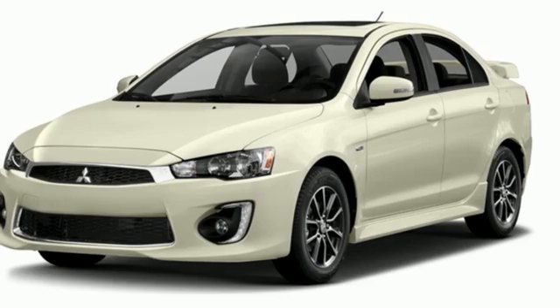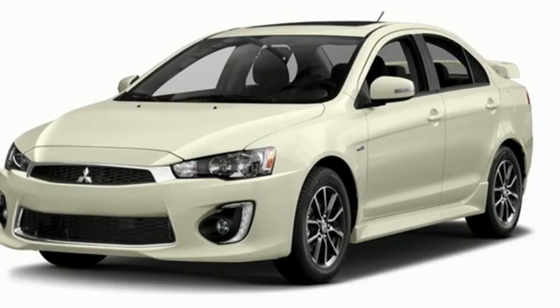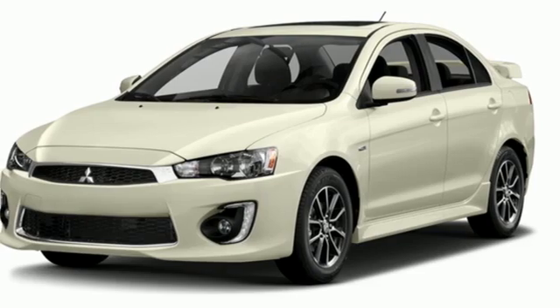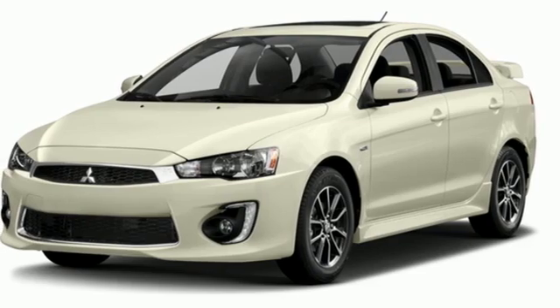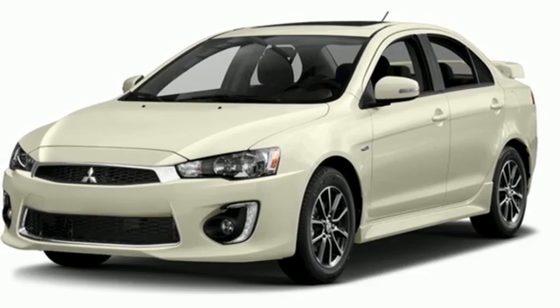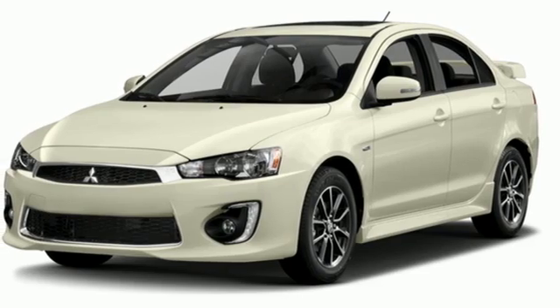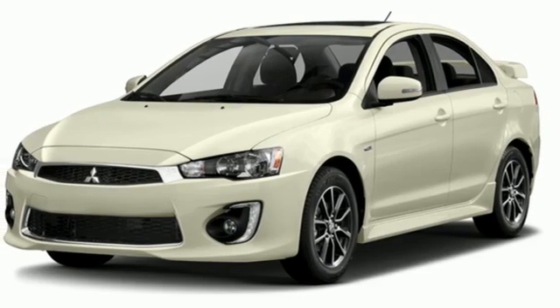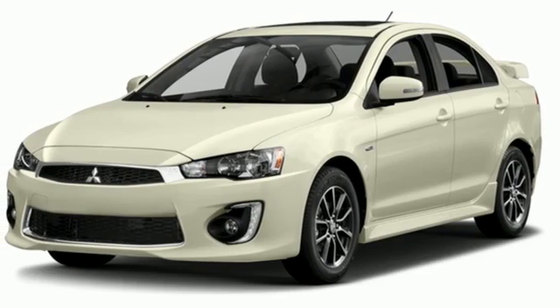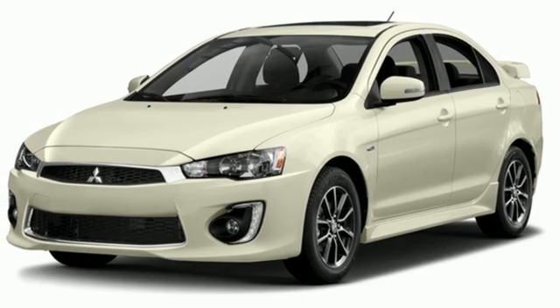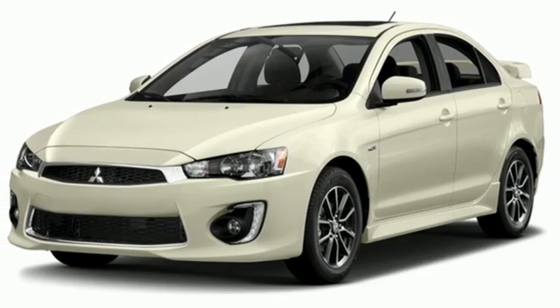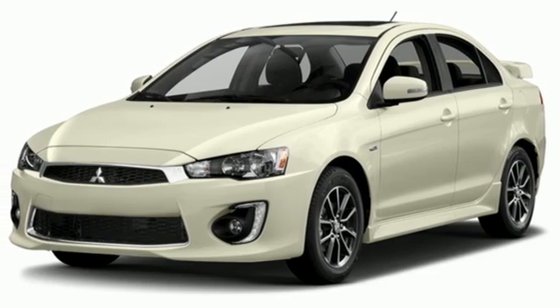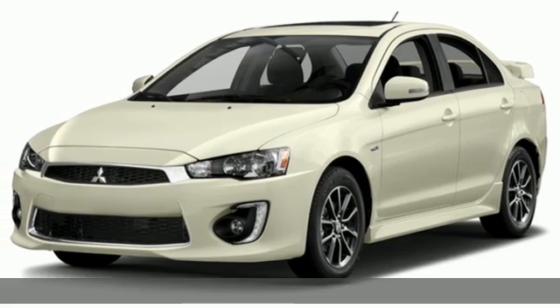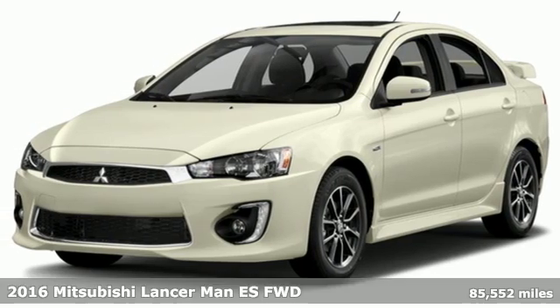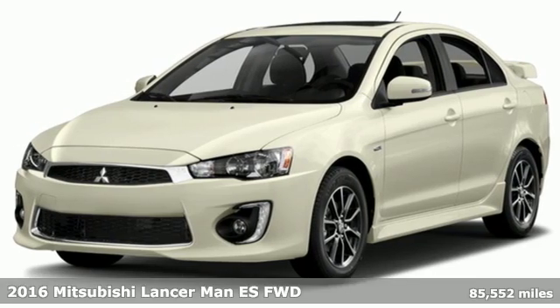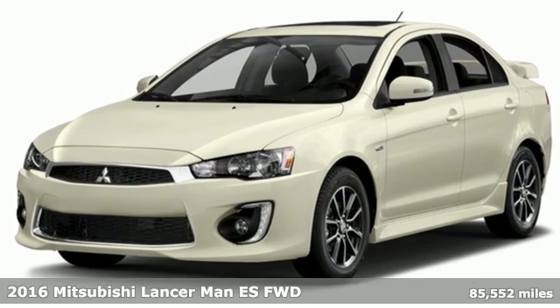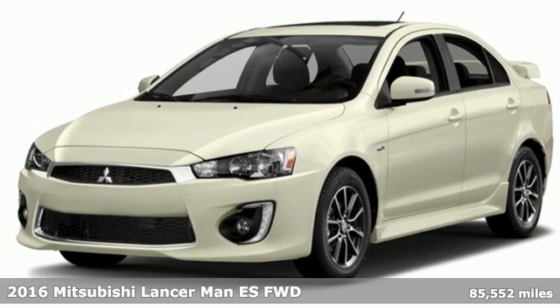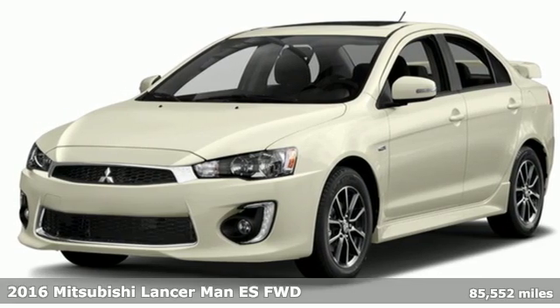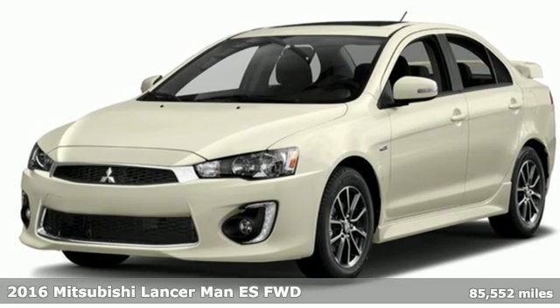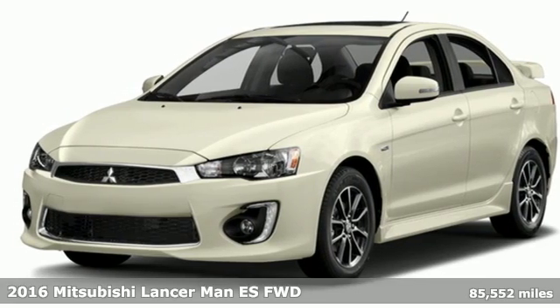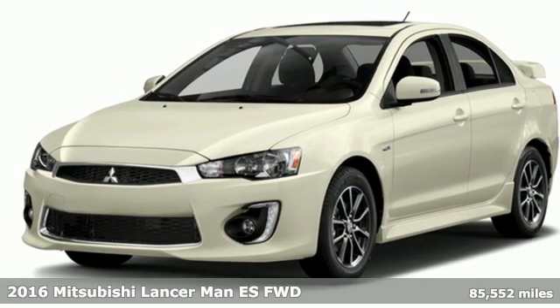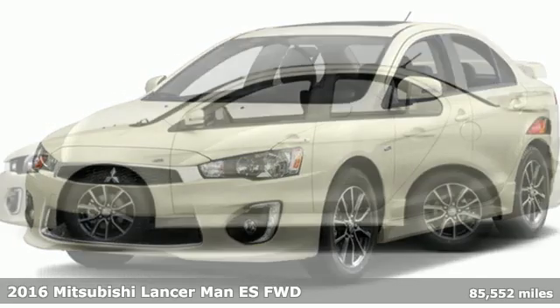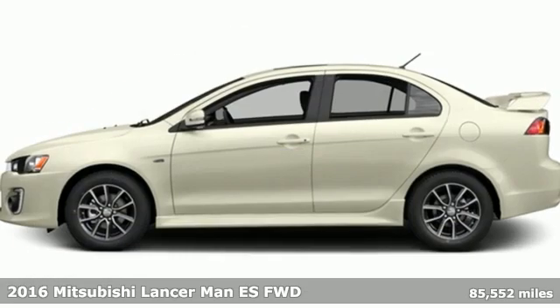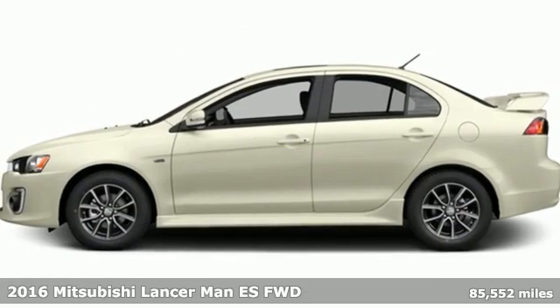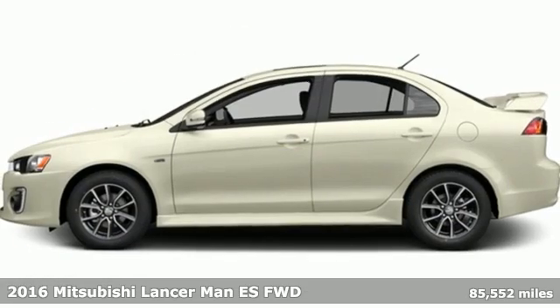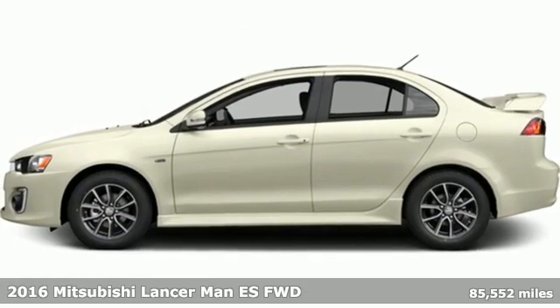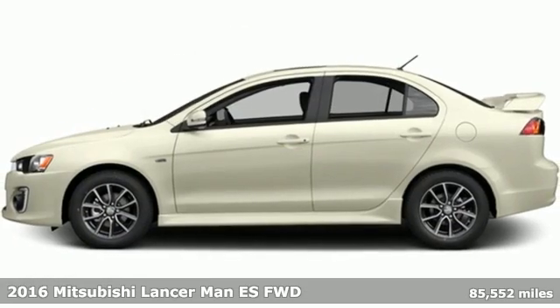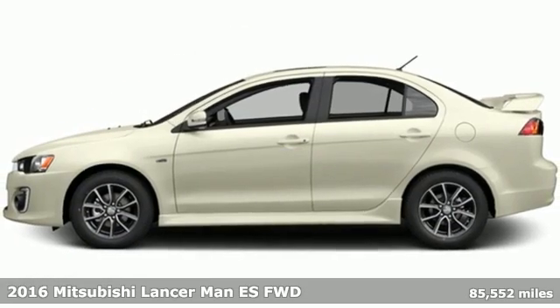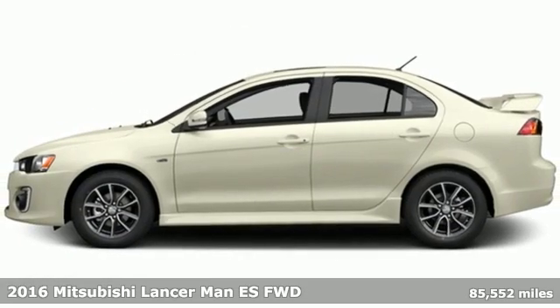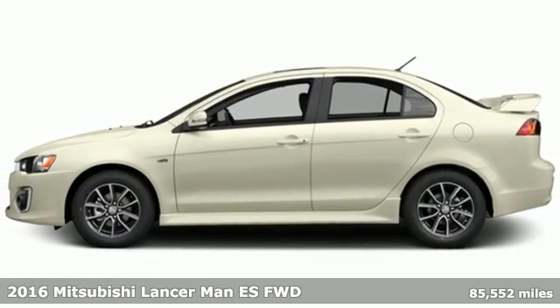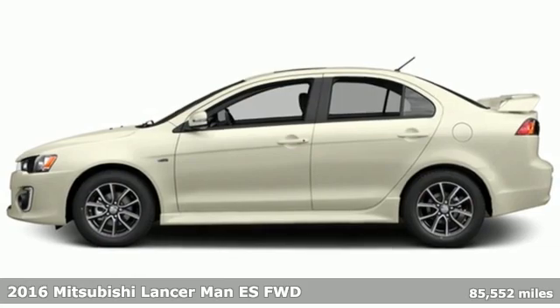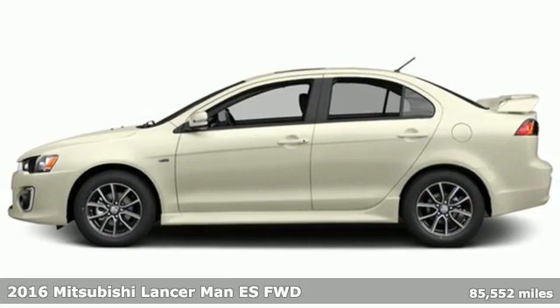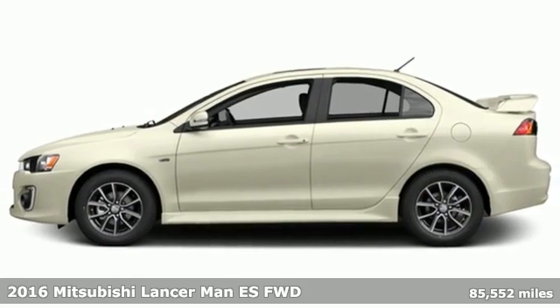Here's a 2016 Mitsubishi Lancer. Mitsubishi — pursue your passion.